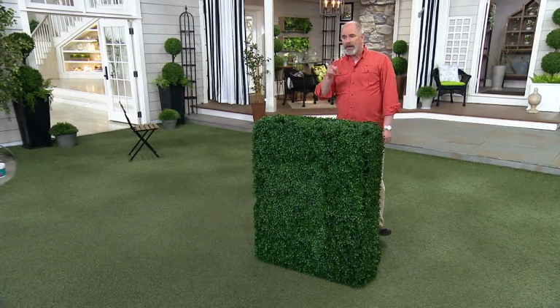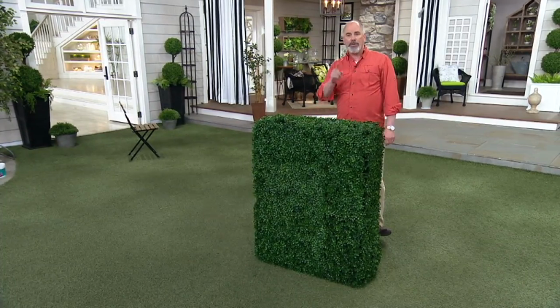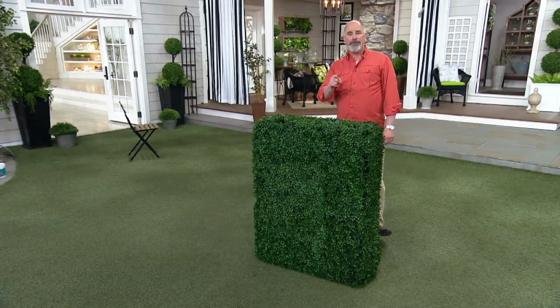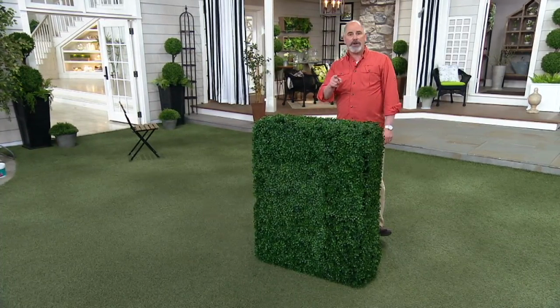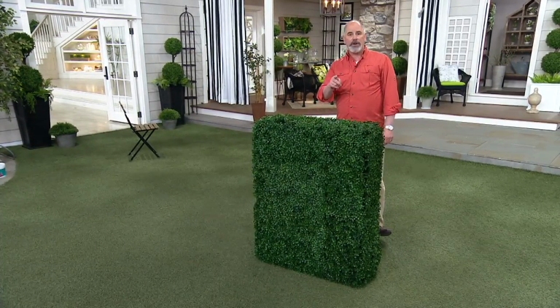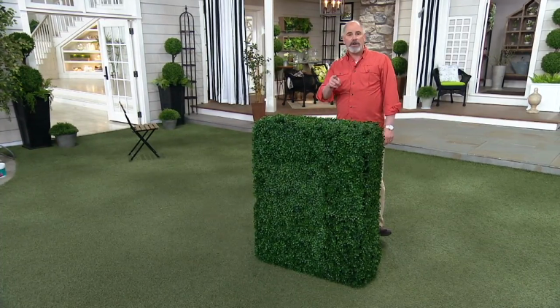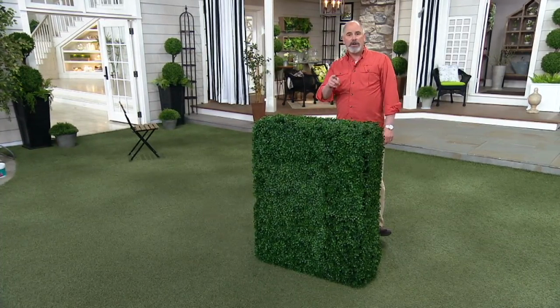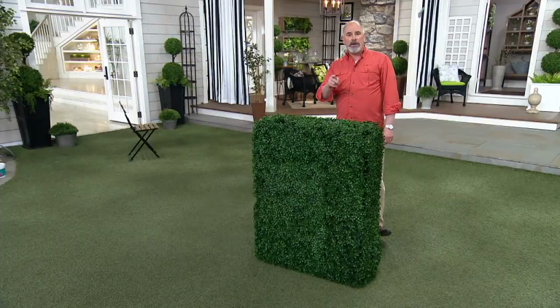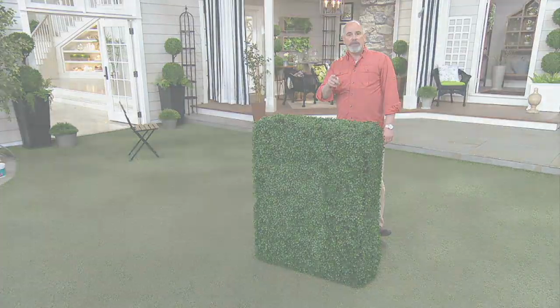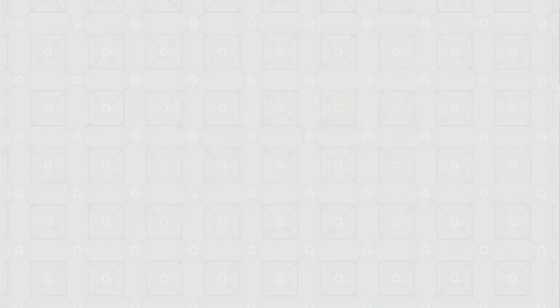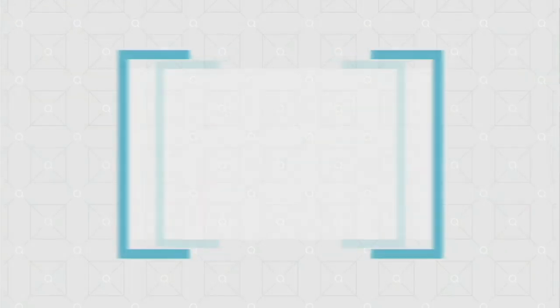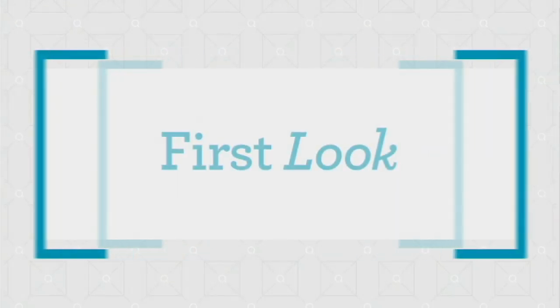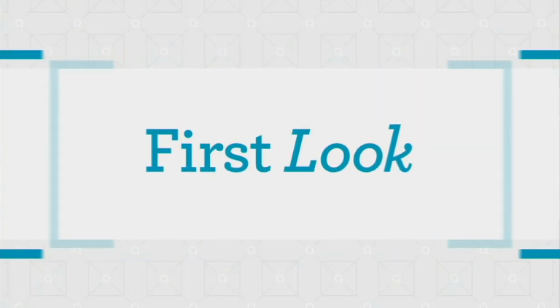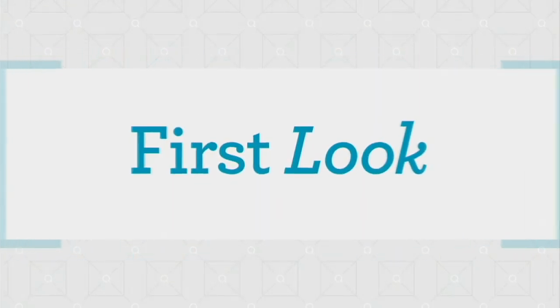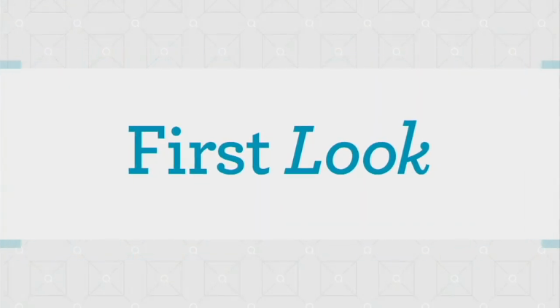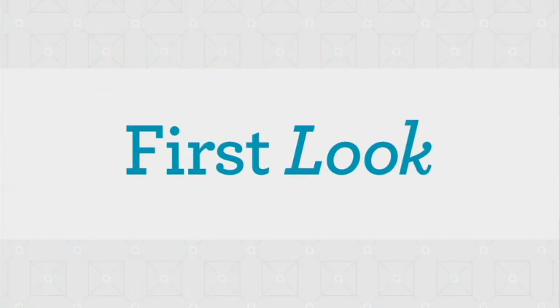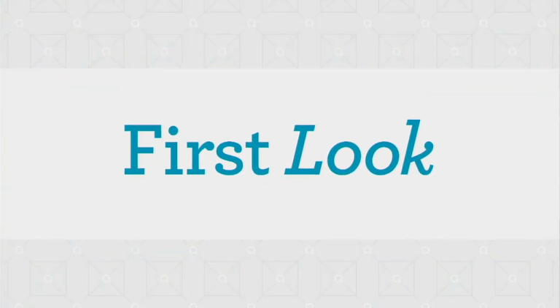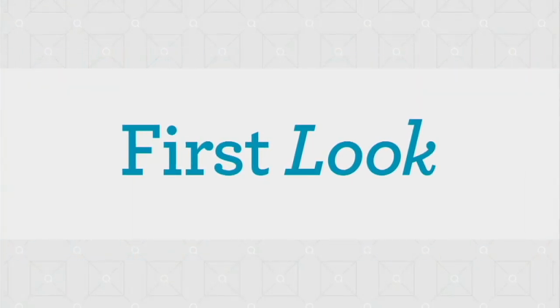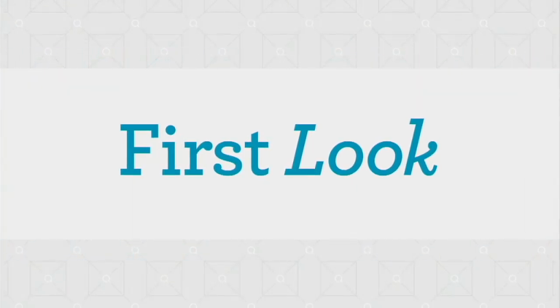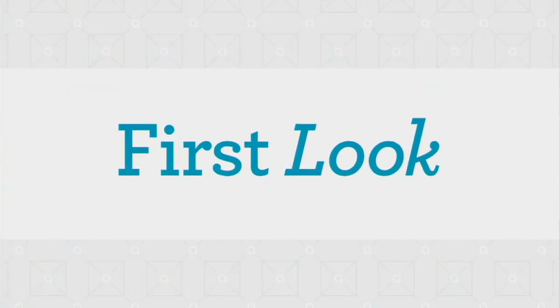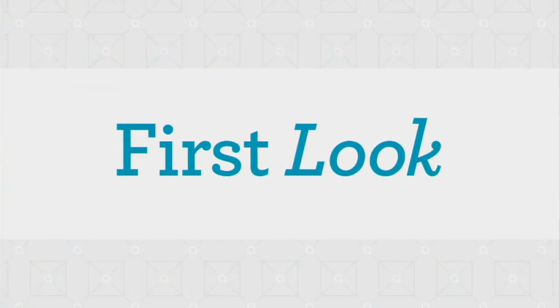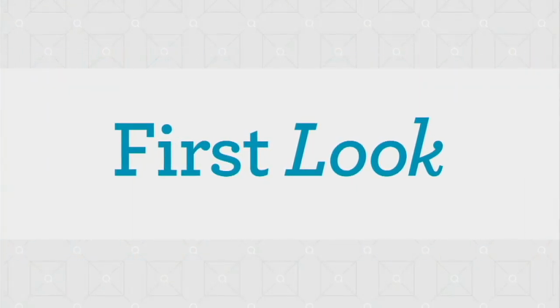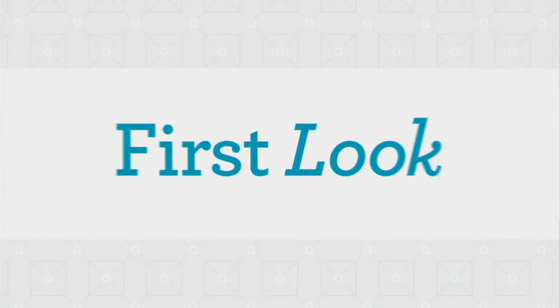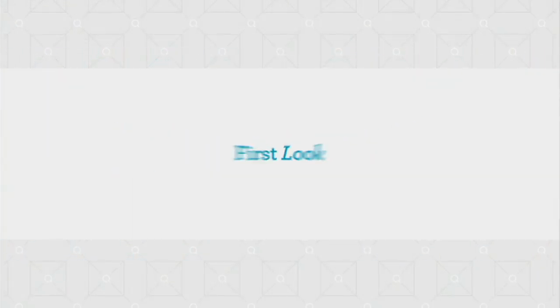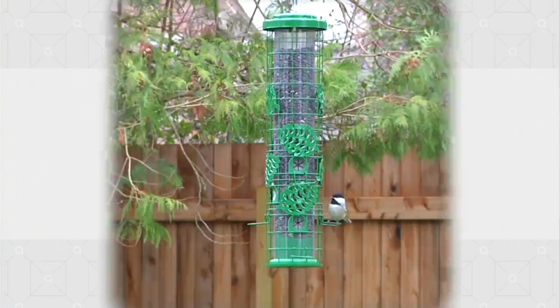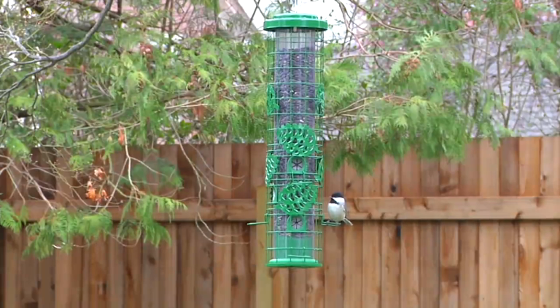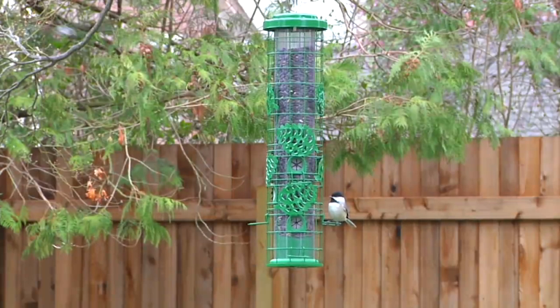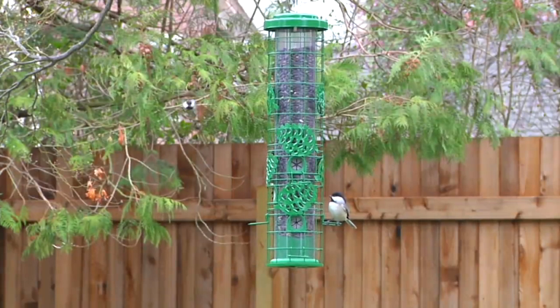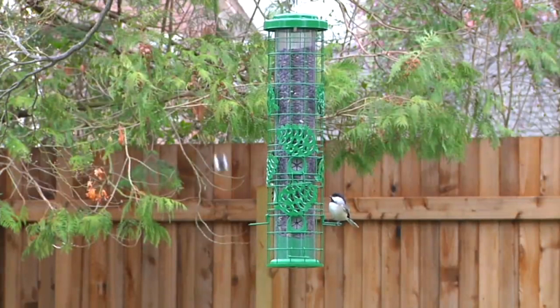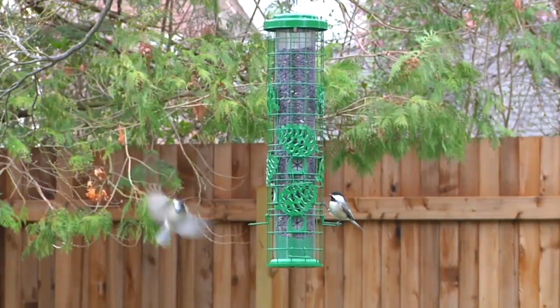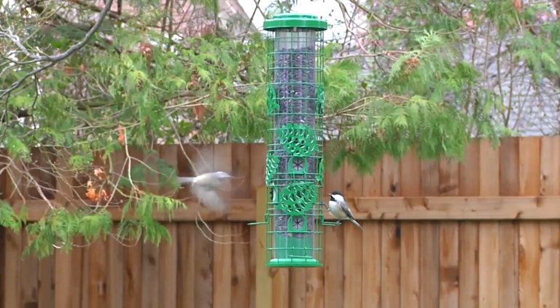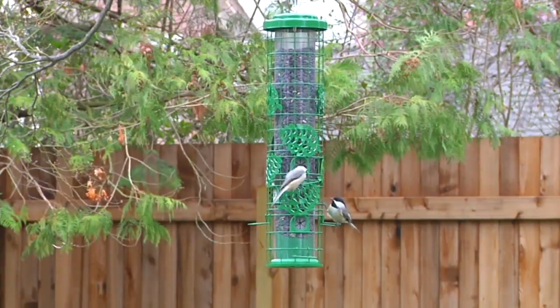Coming up, I've got a bird feeder that is one of the smartest looks in bird feeders.